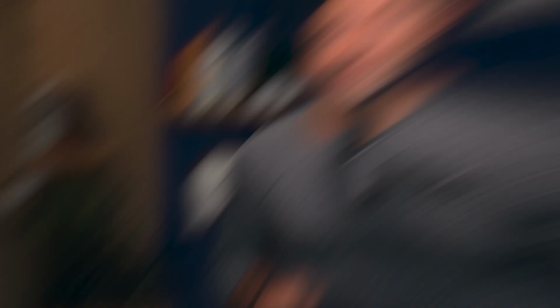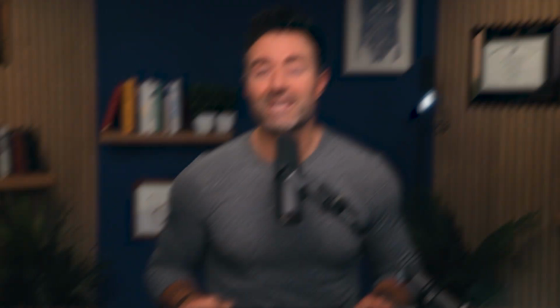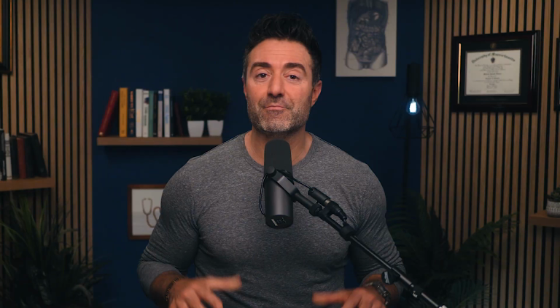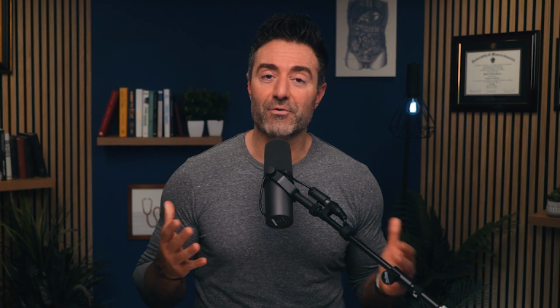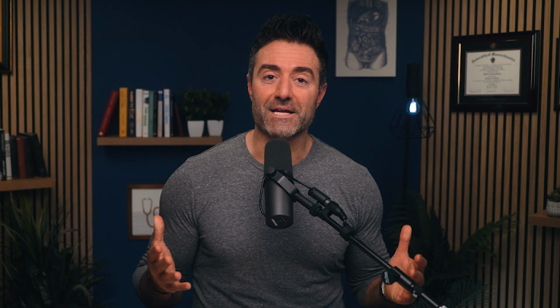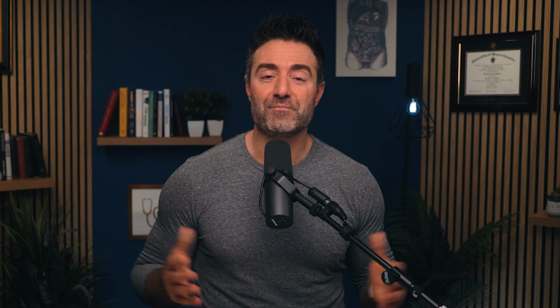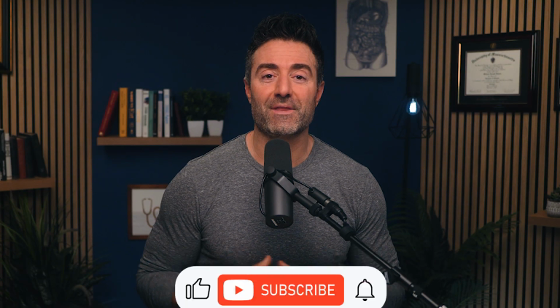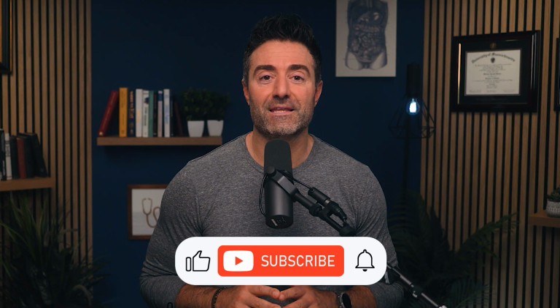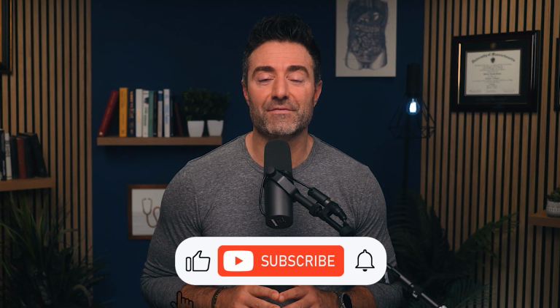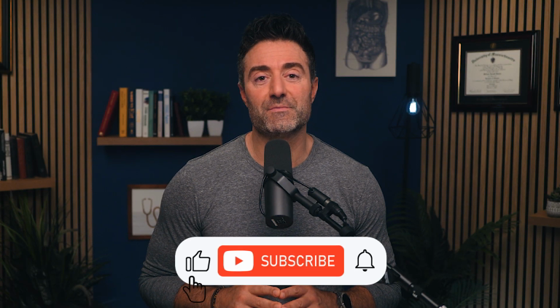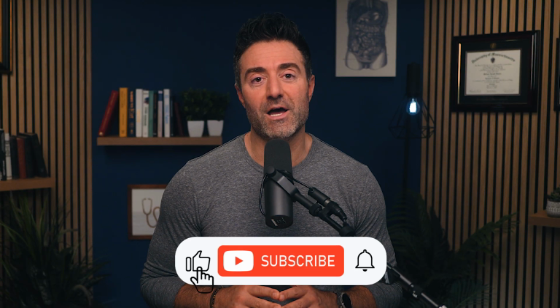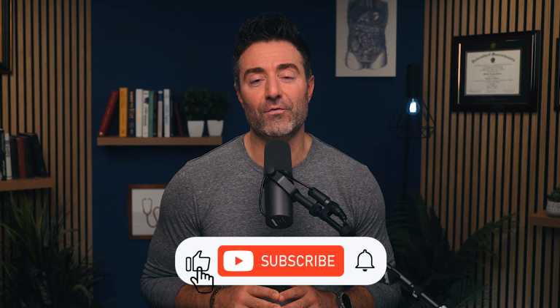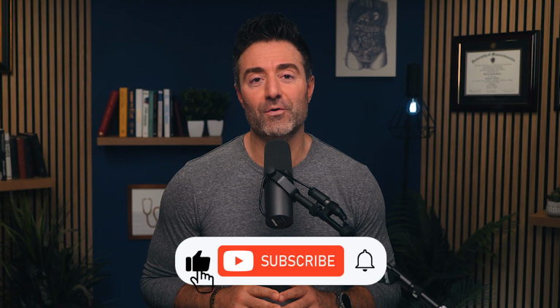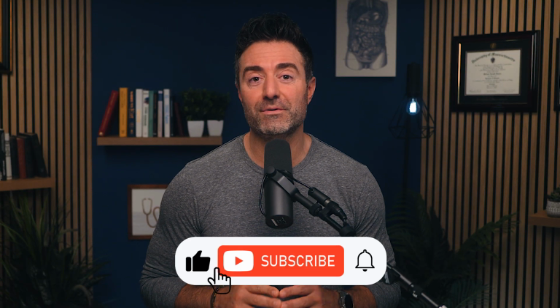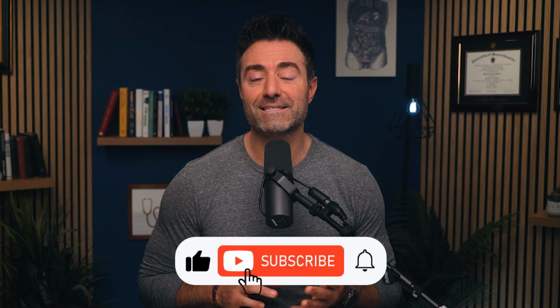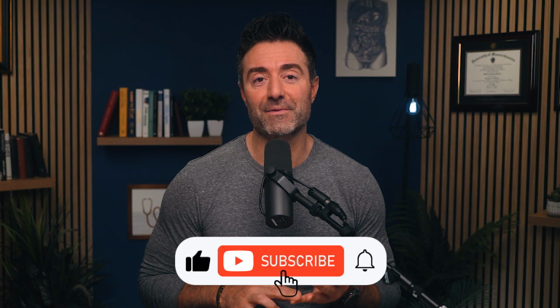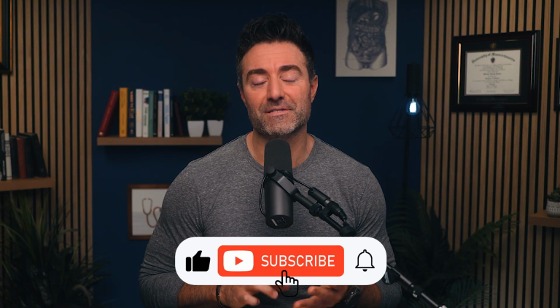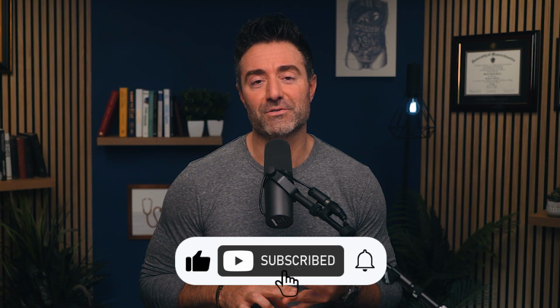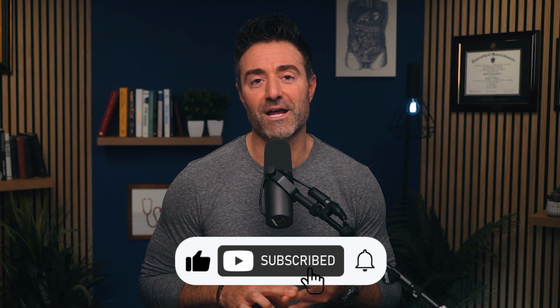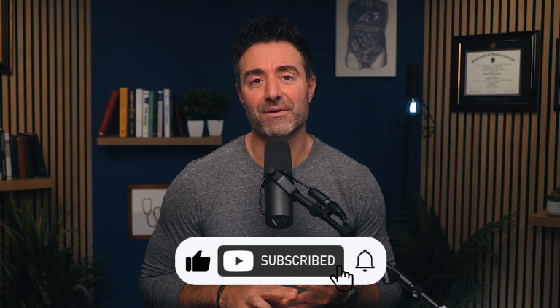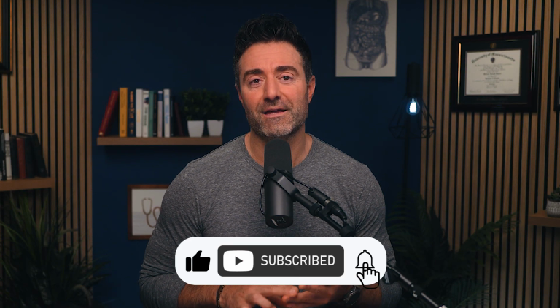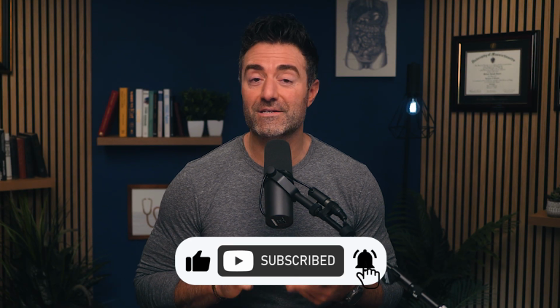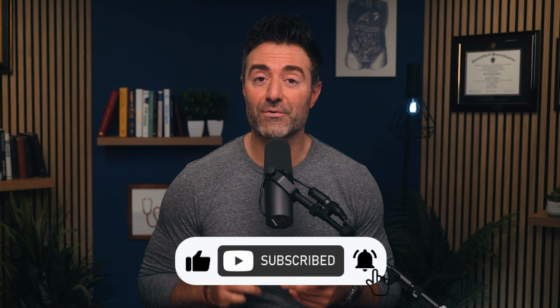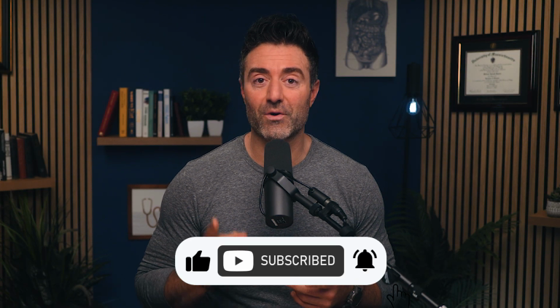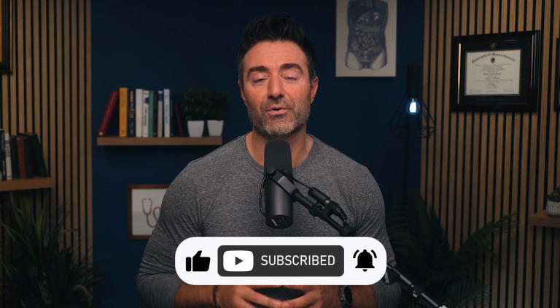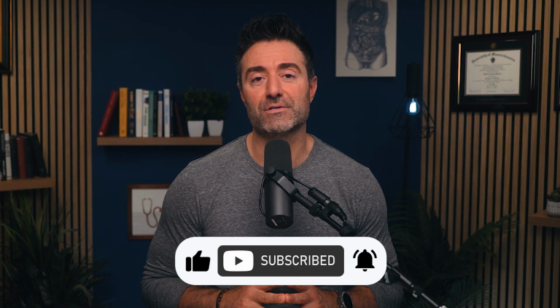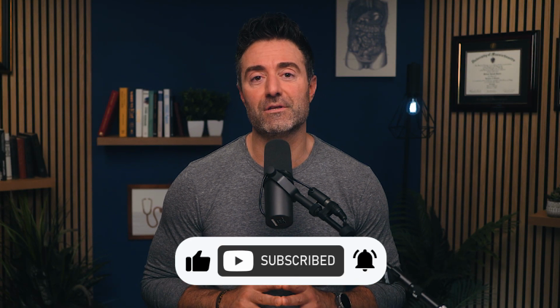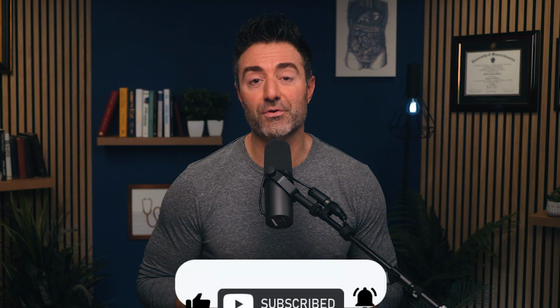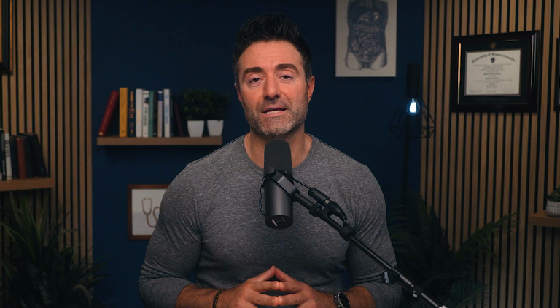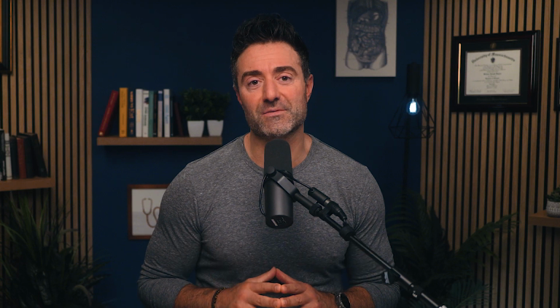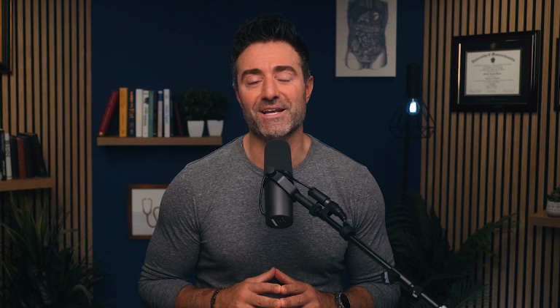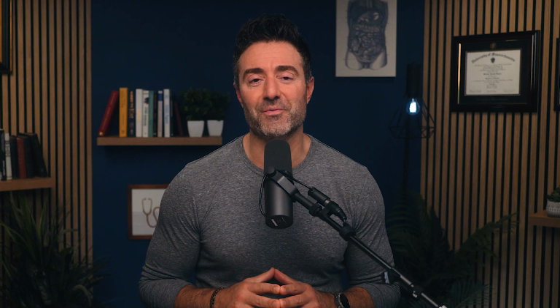By the way, if this has been helpful, please comment, subscribe, and share with one person you think this might help.